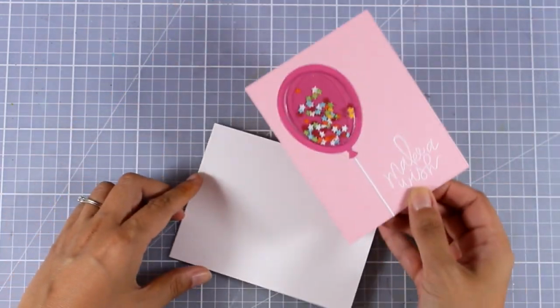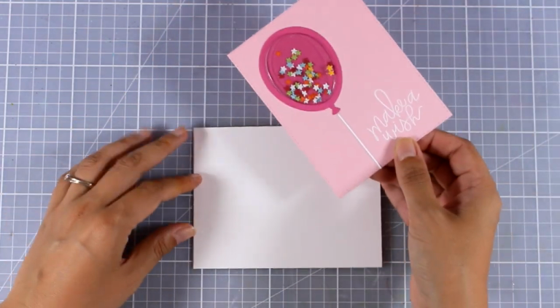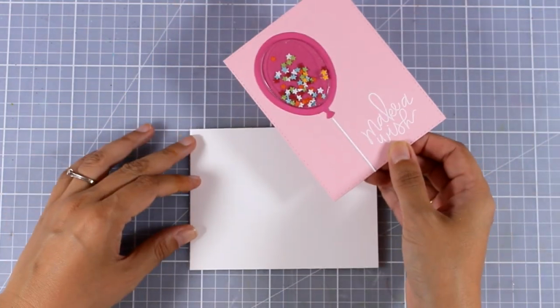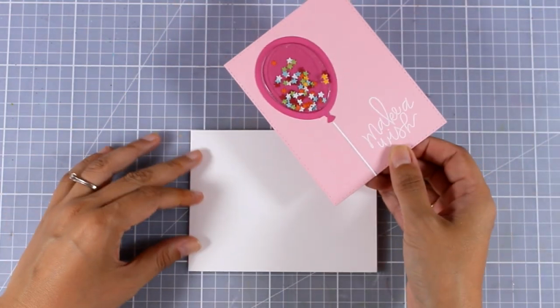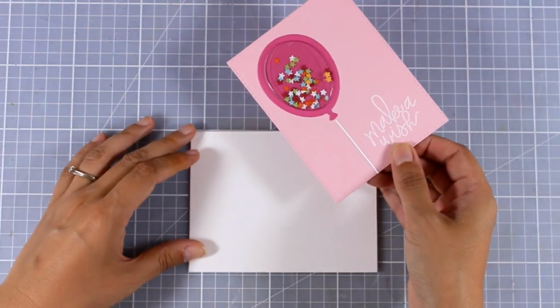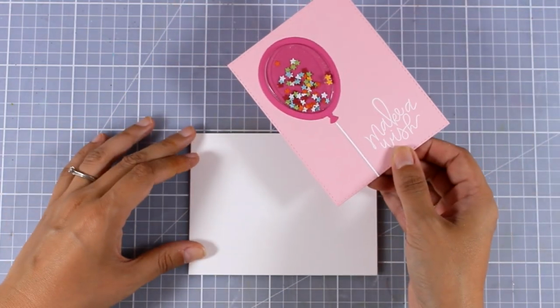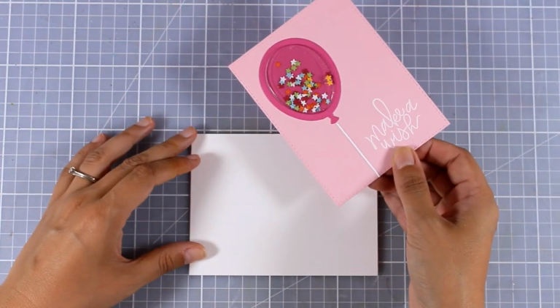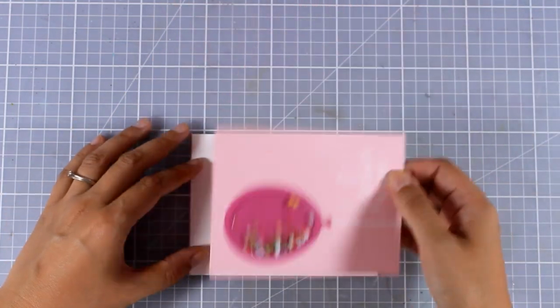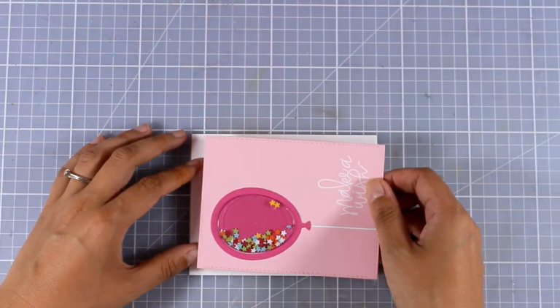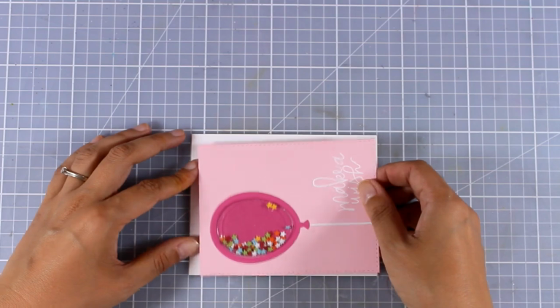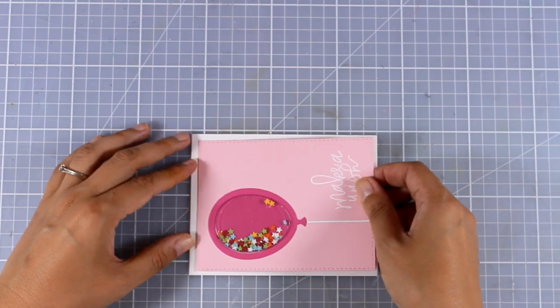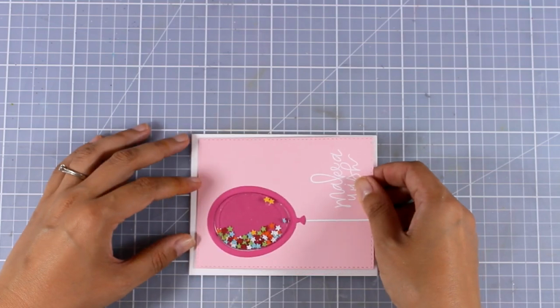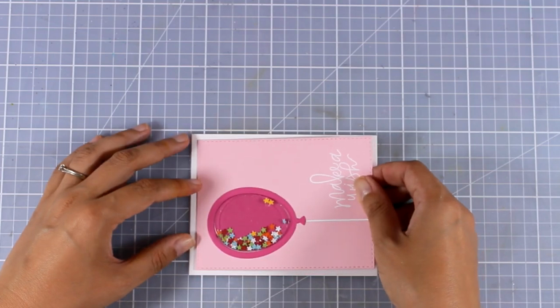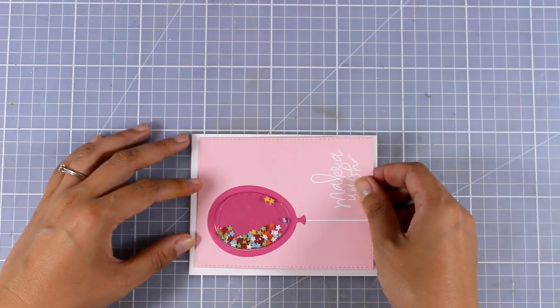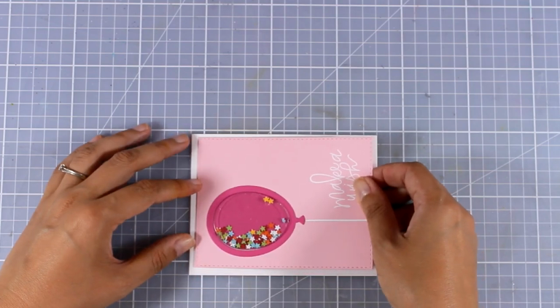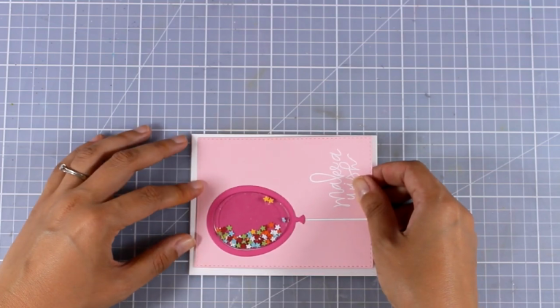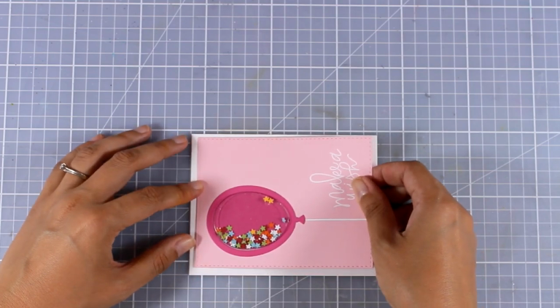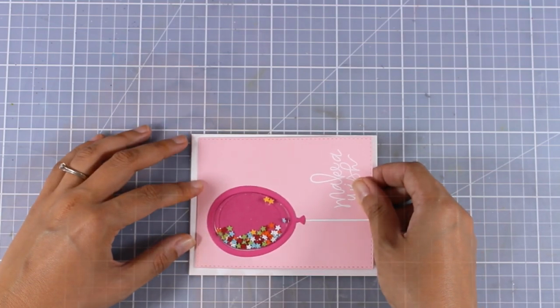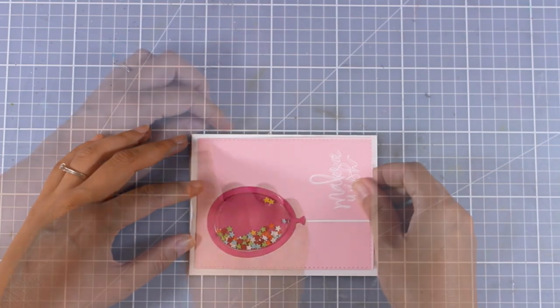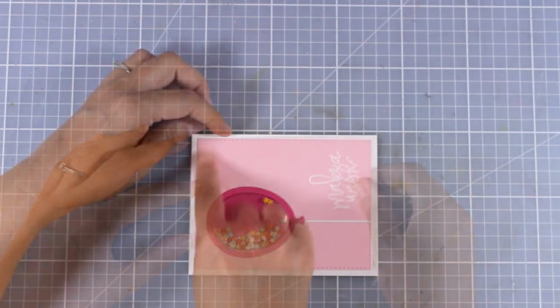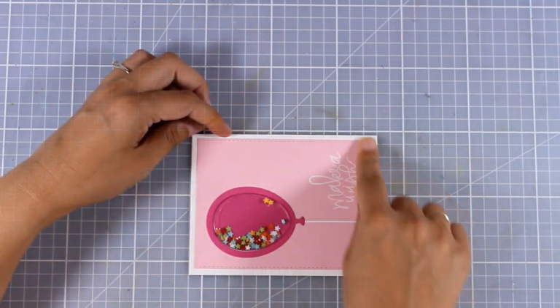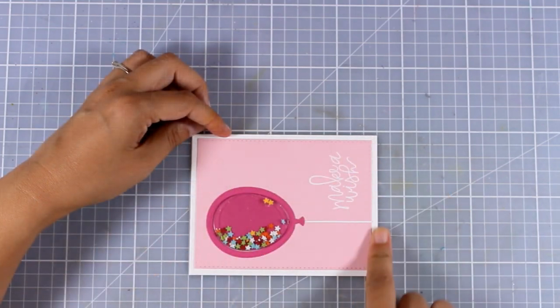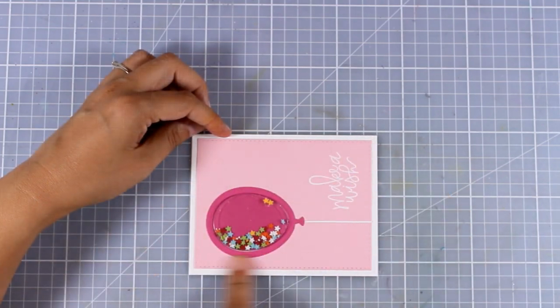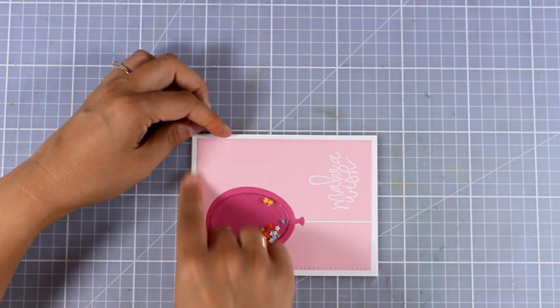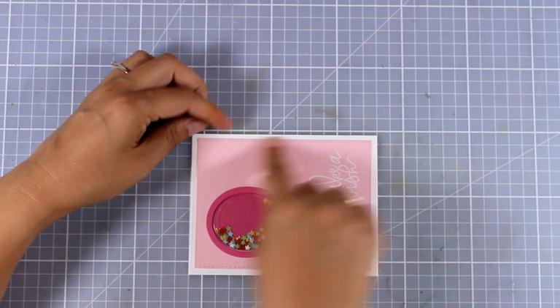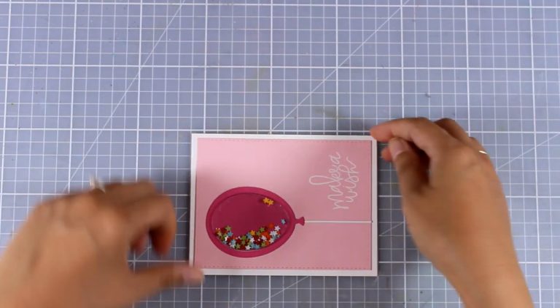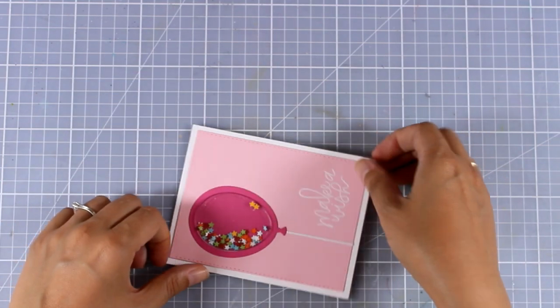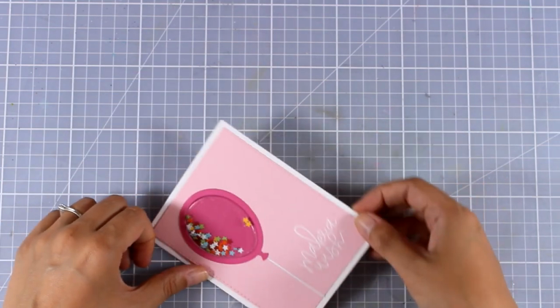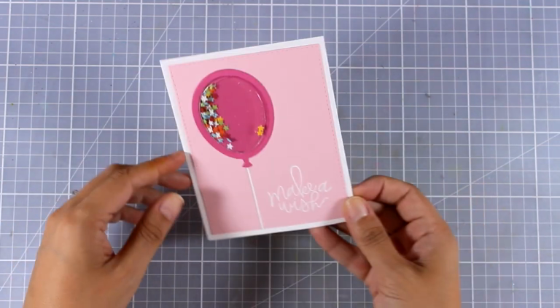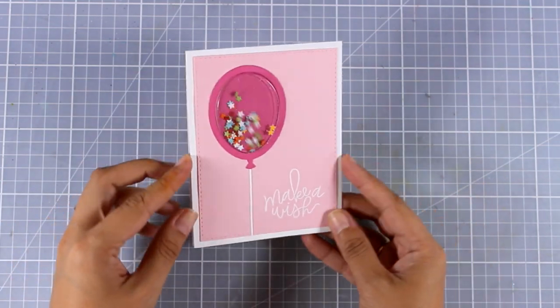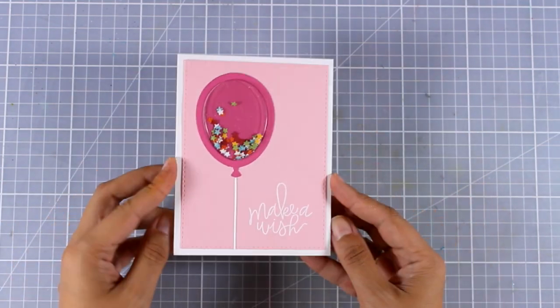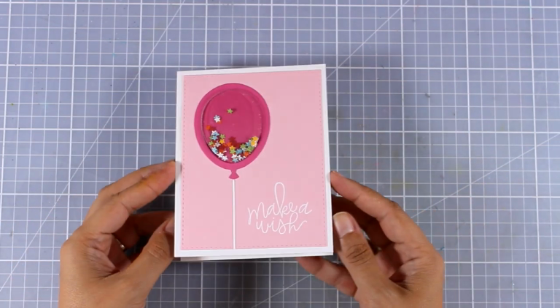I'm going to add some tape adhesive at the back and stick that on top of a standard card that's 4.25 by 5.5.